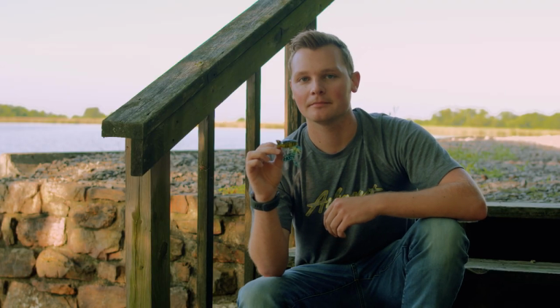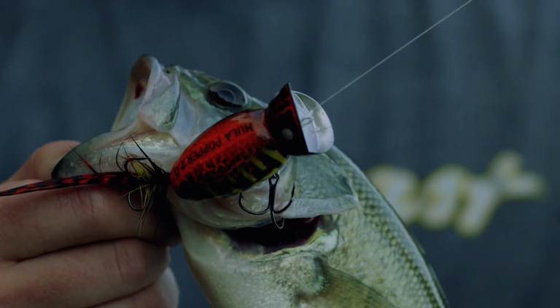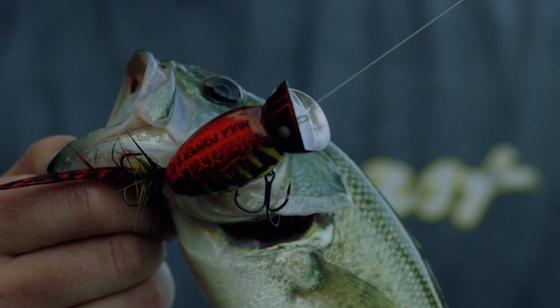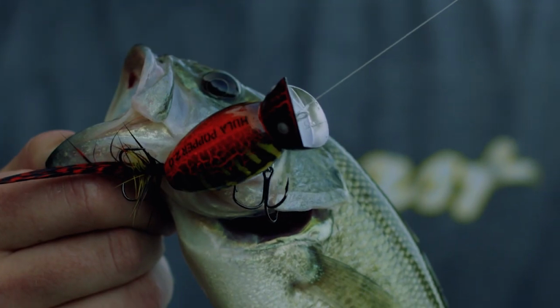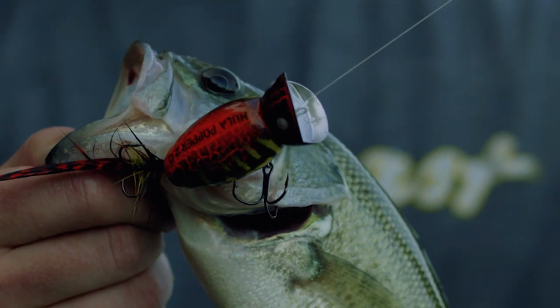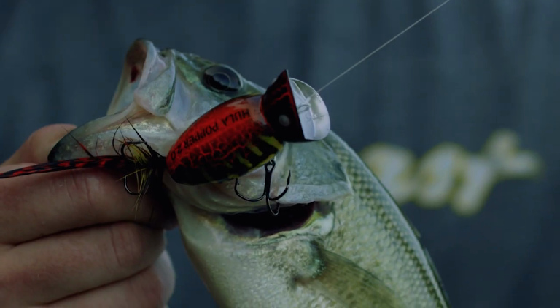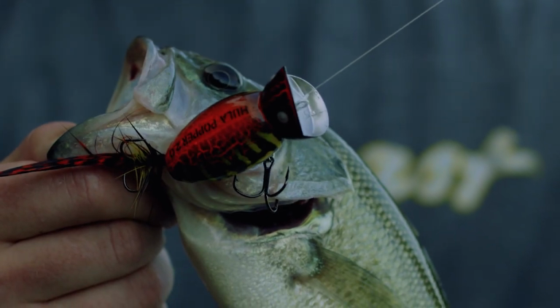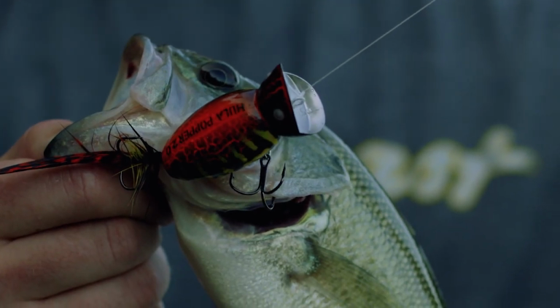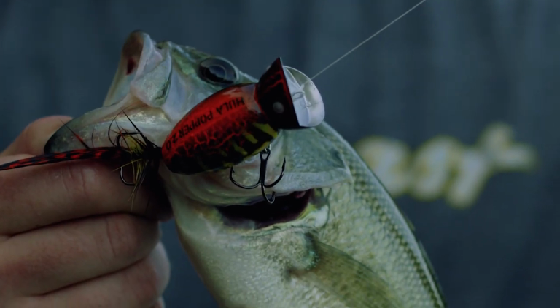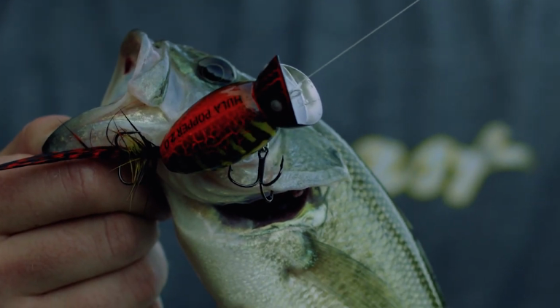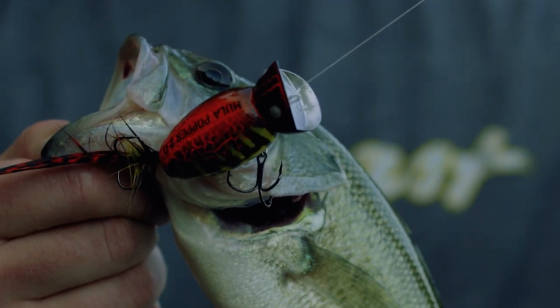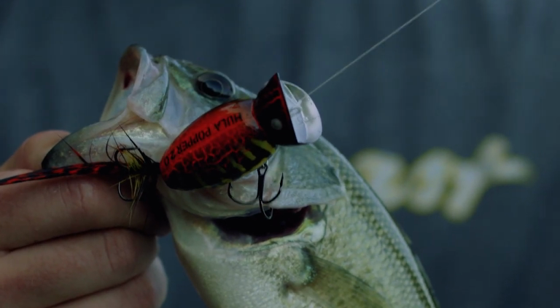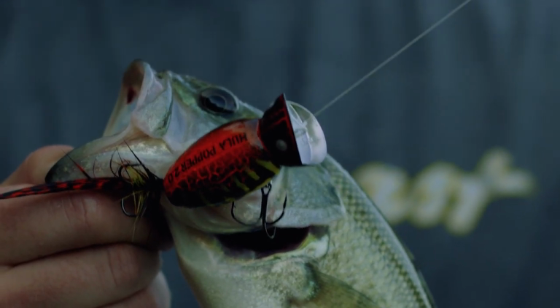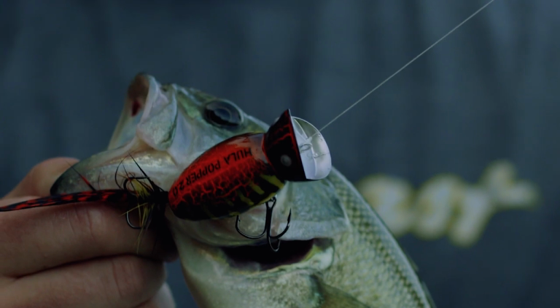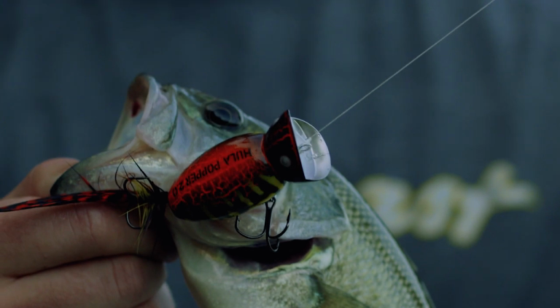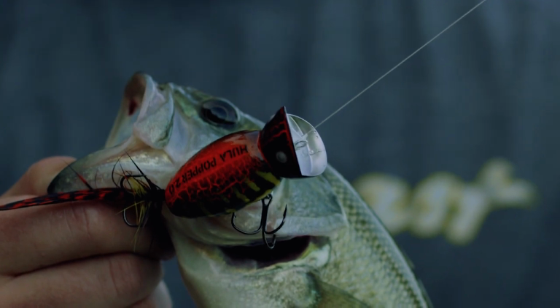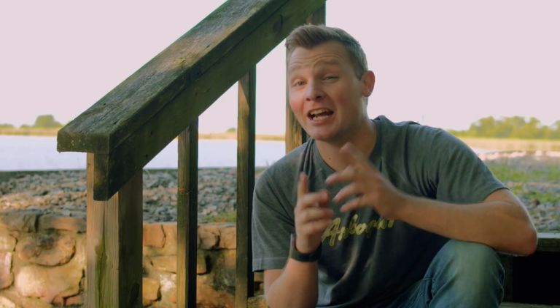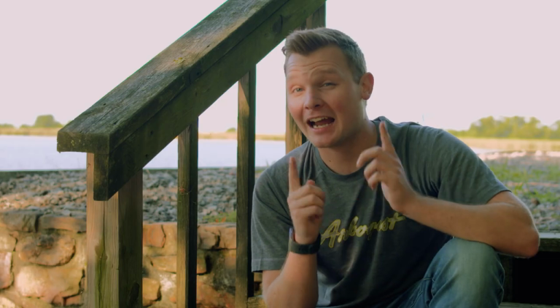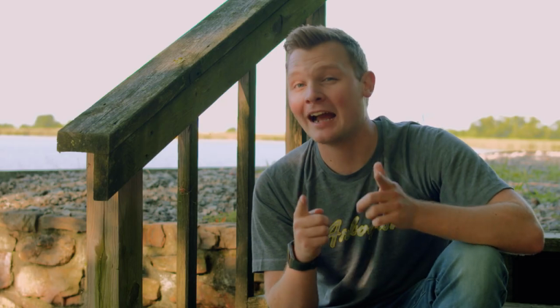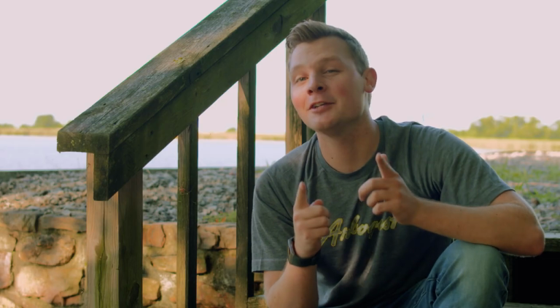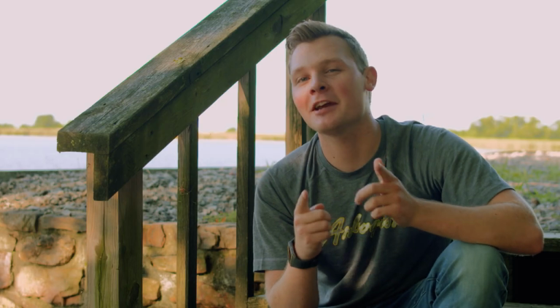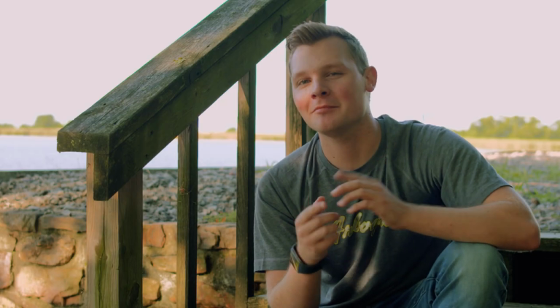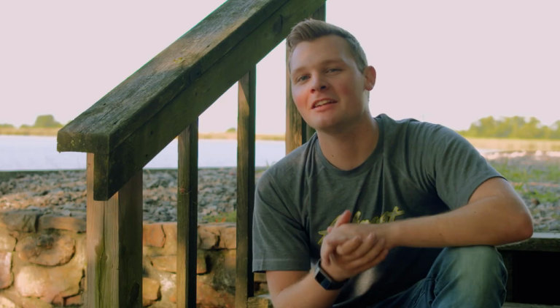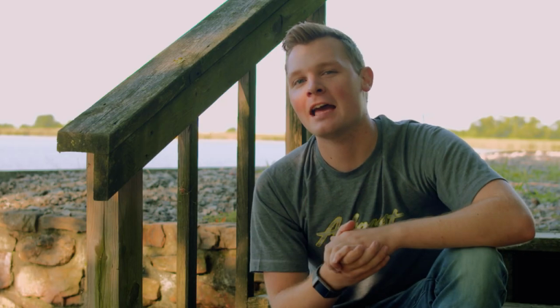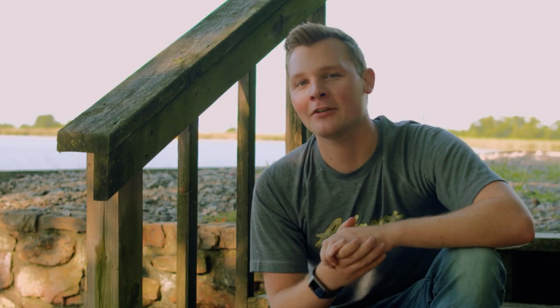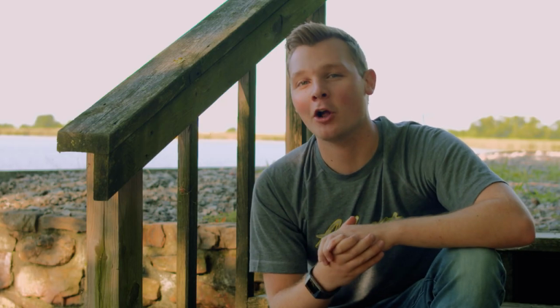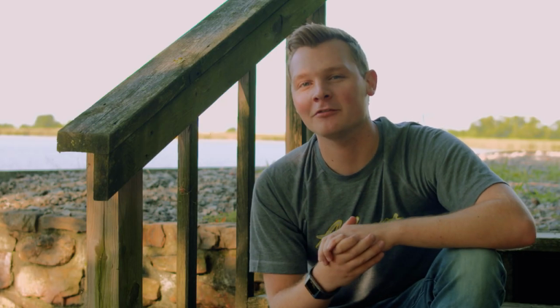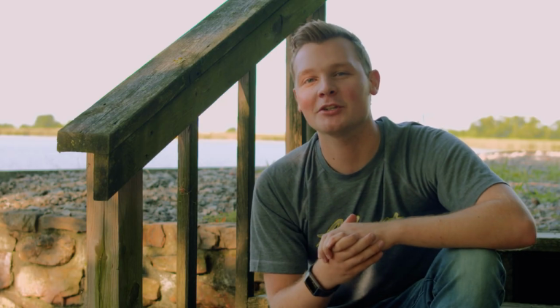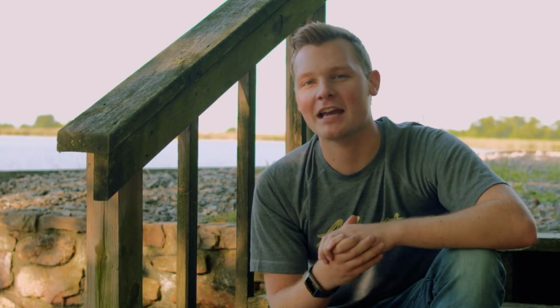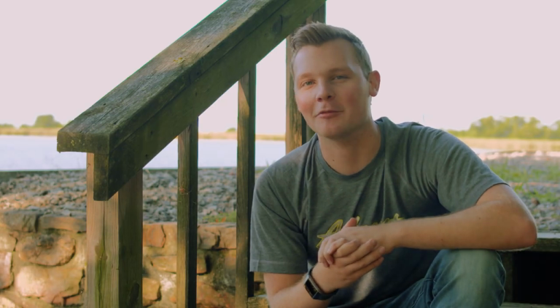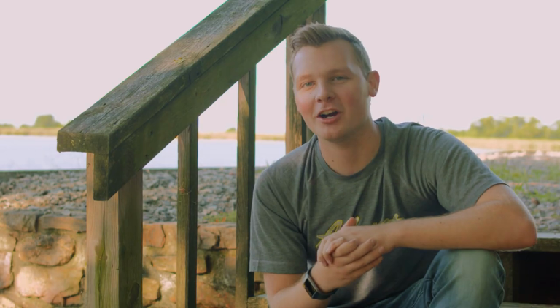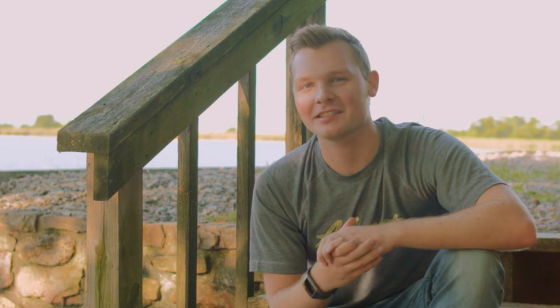So there's a nice little range of colors for you to choose from, but I'd highly recommend having all of them in your tackle box.